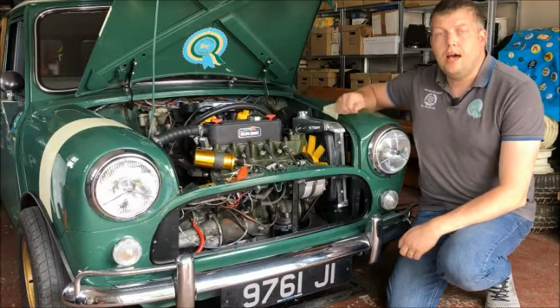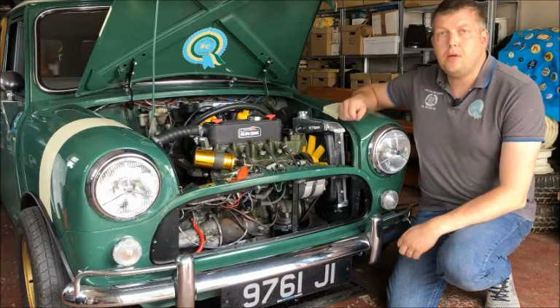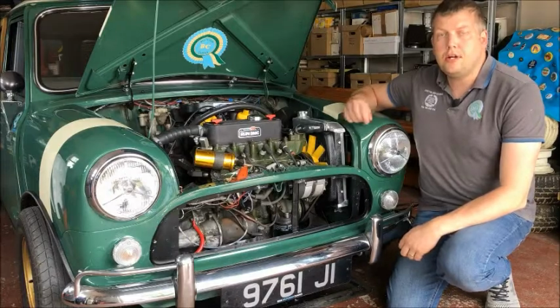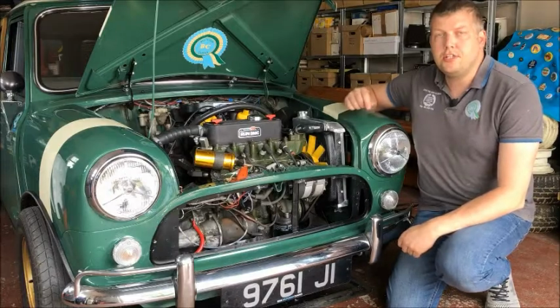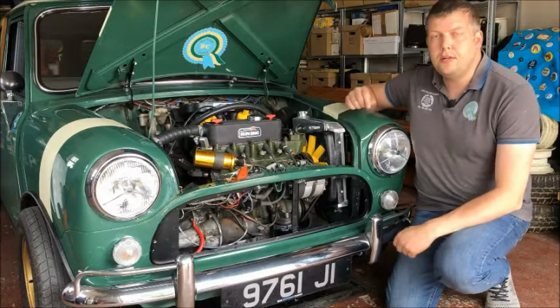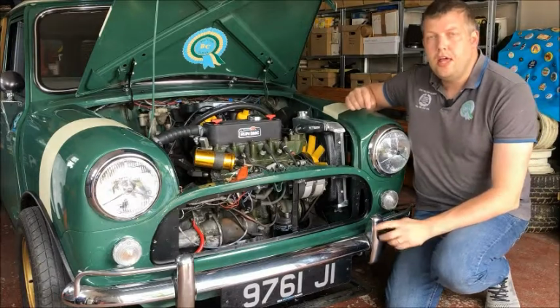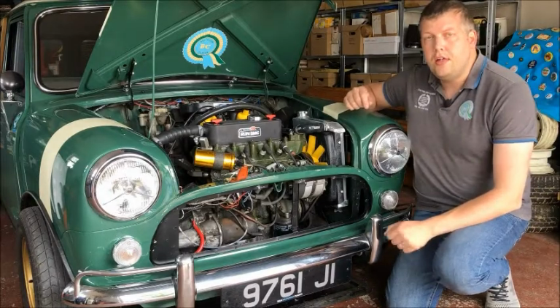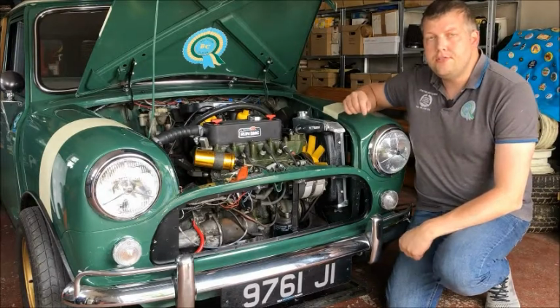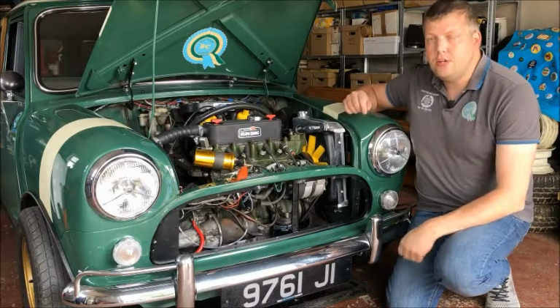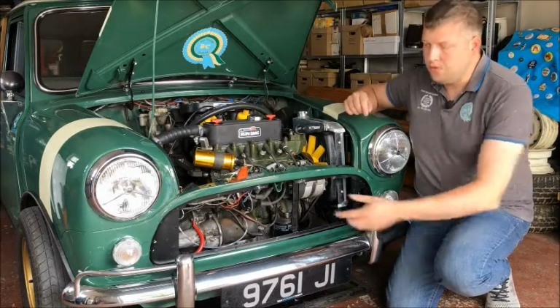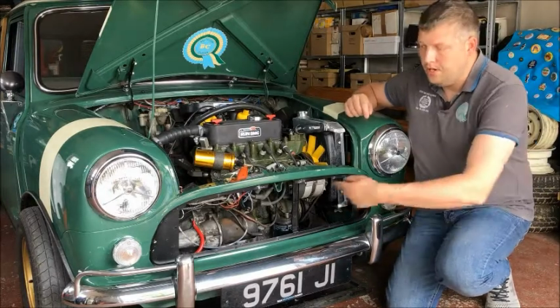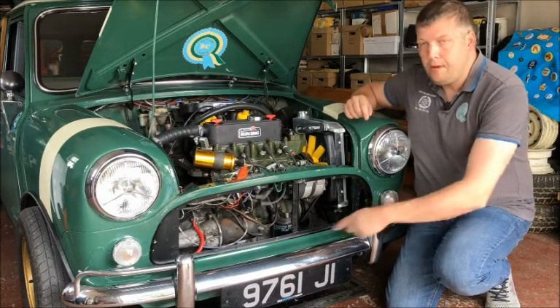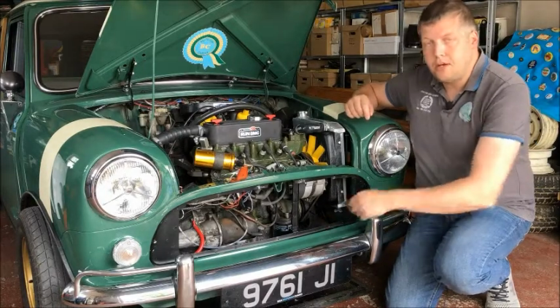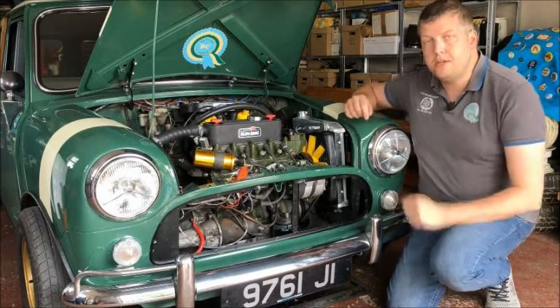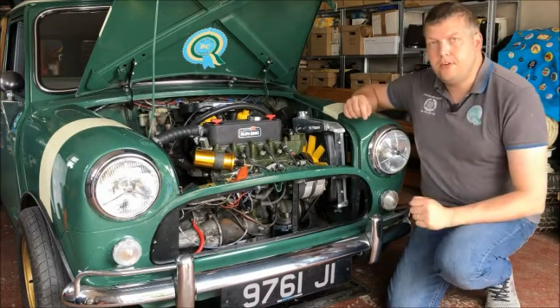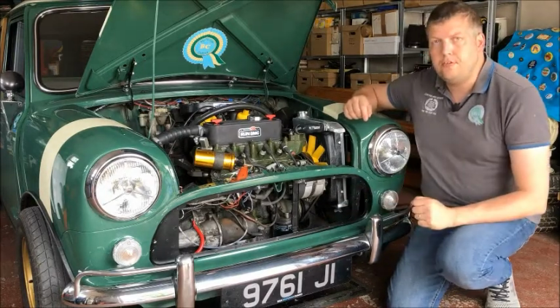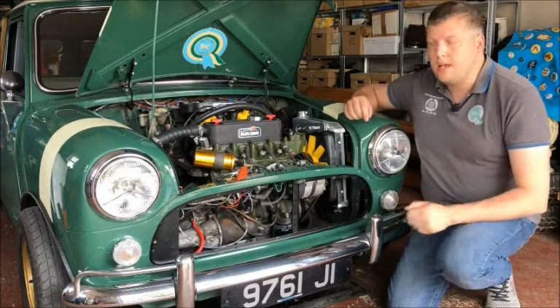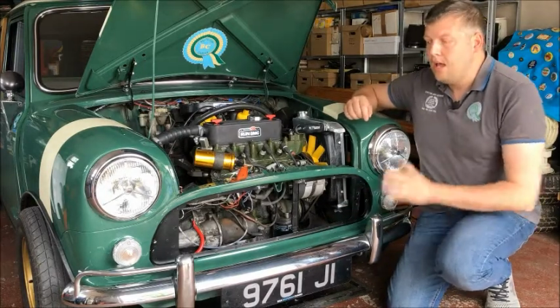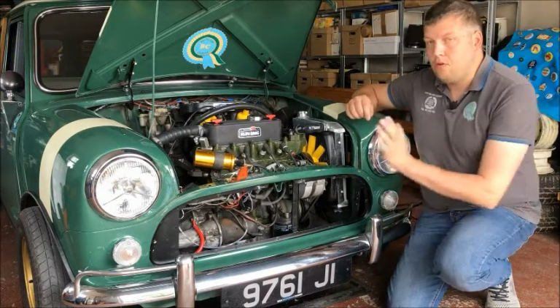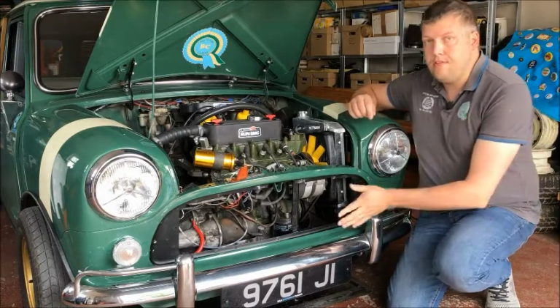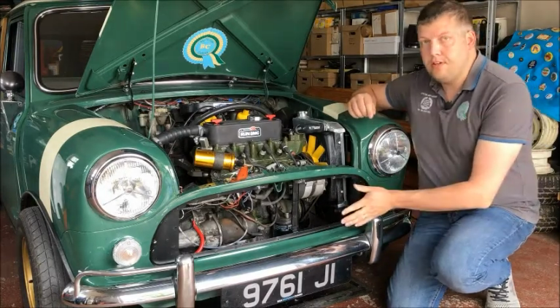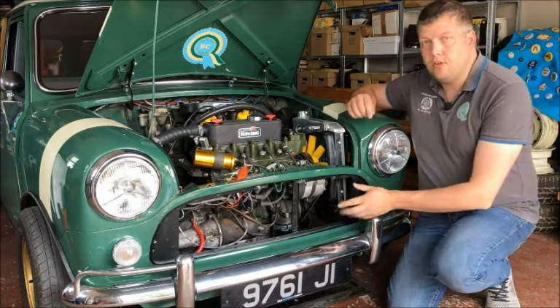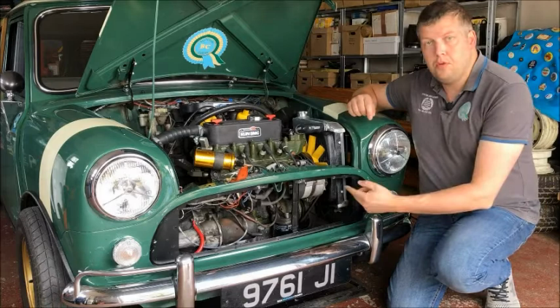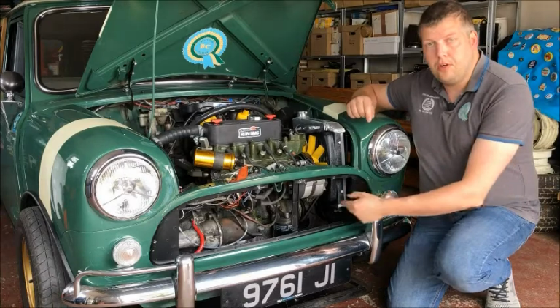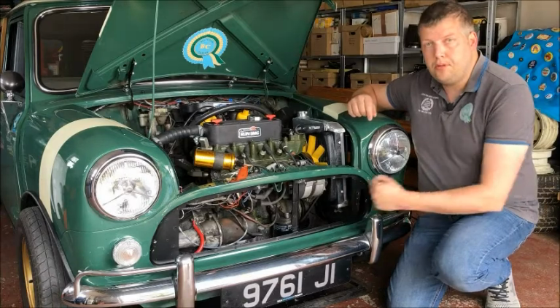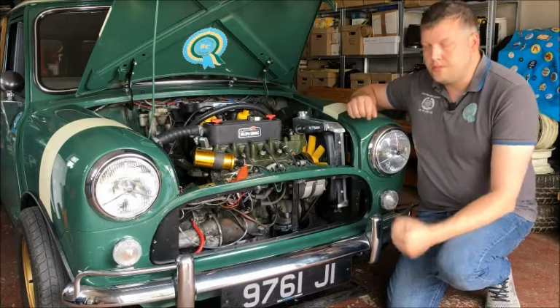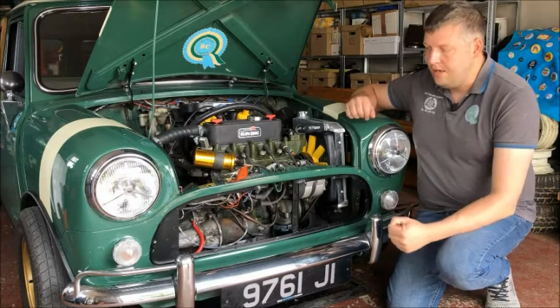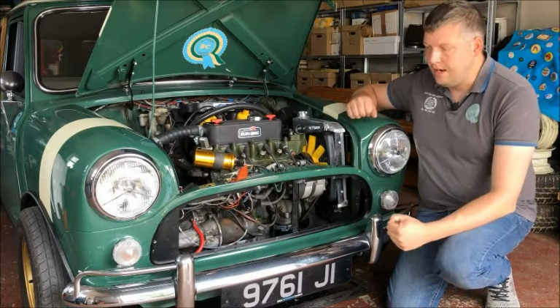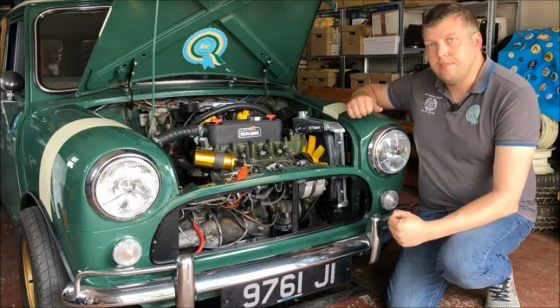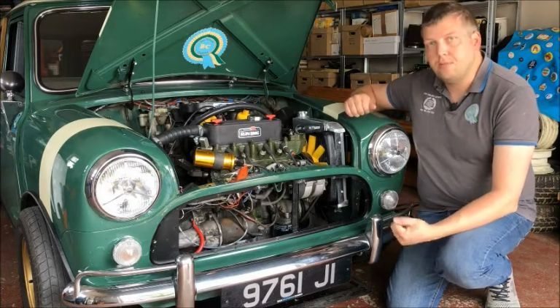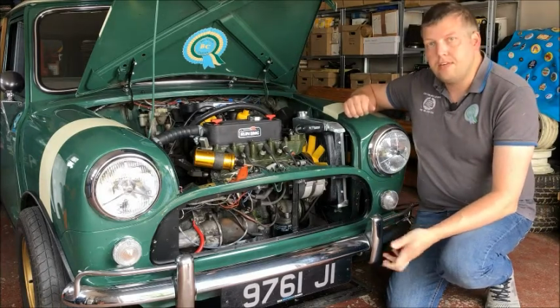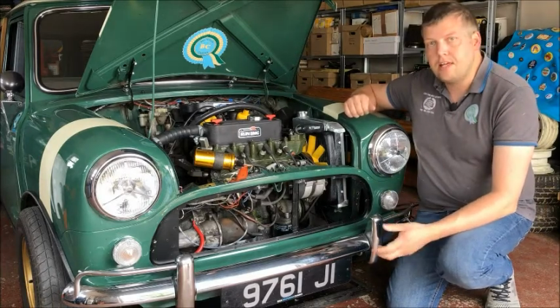Hi, welcome back to the channel. On this video we're going to do a little bit of work to the front of the Mini. I want to refit the grill with the grill buttons that I had fitted previously, with a little bit of a modification.